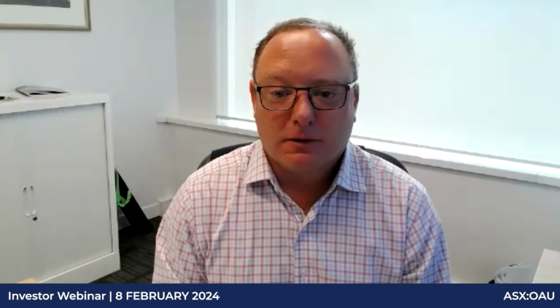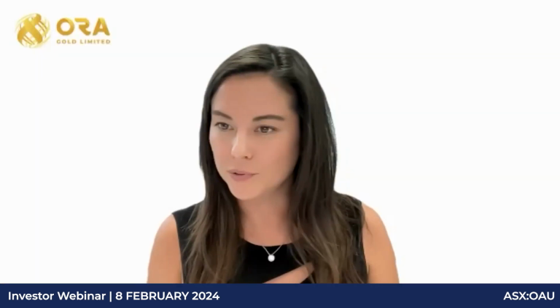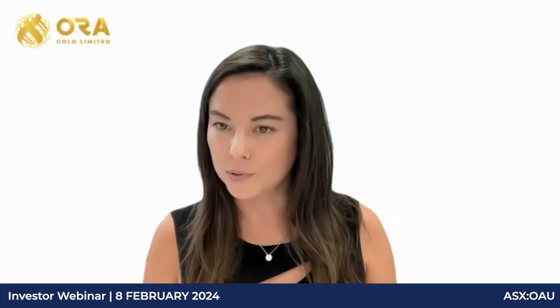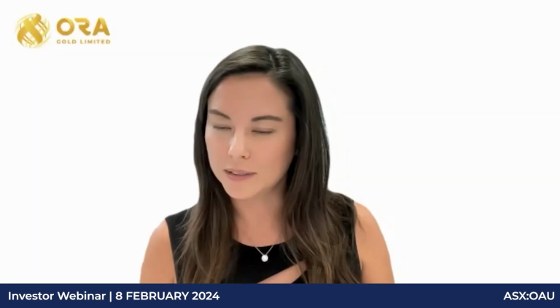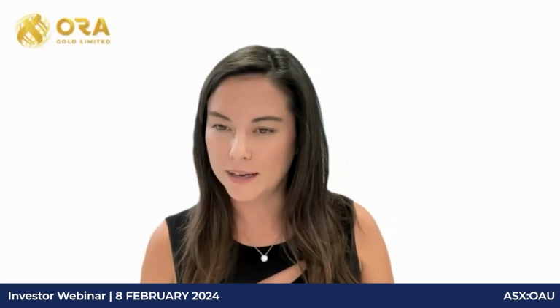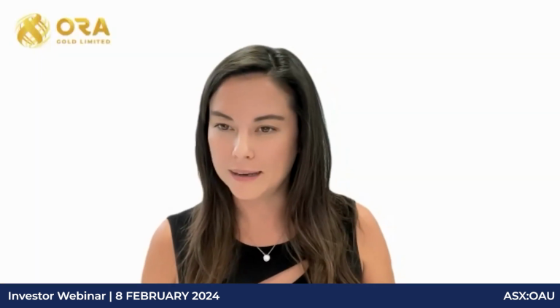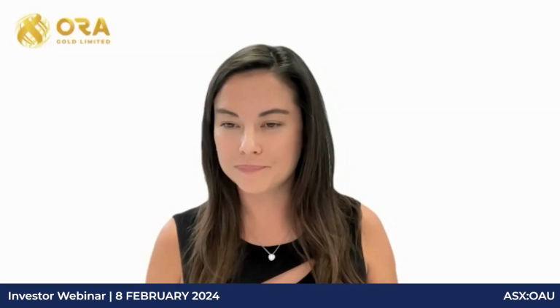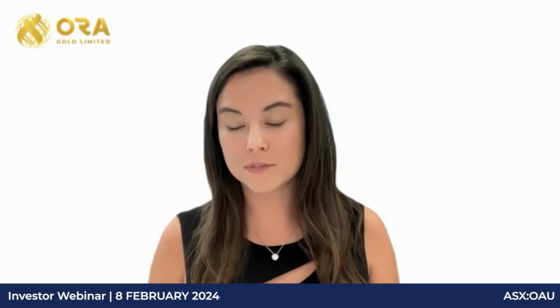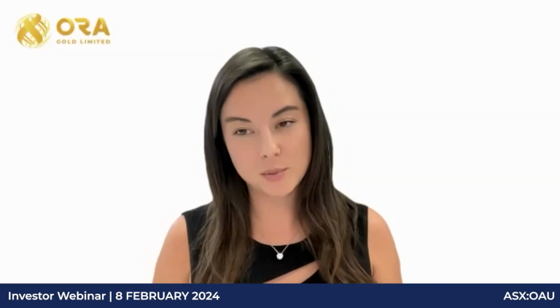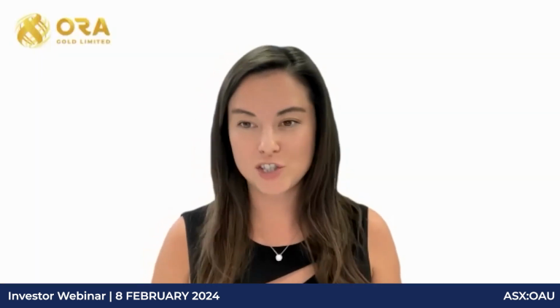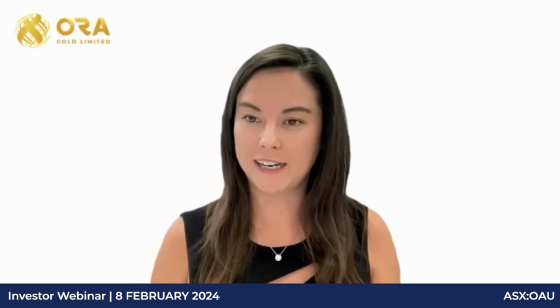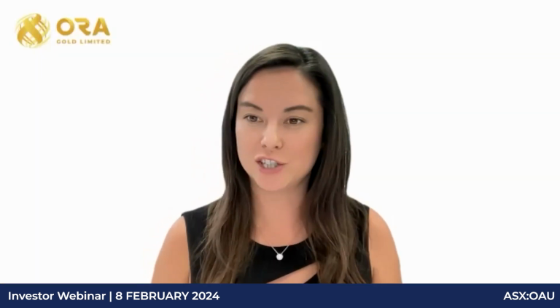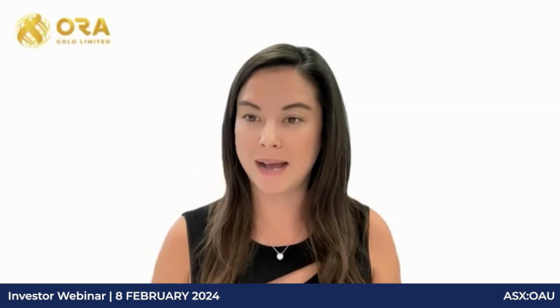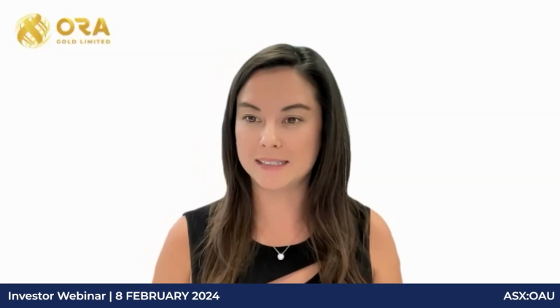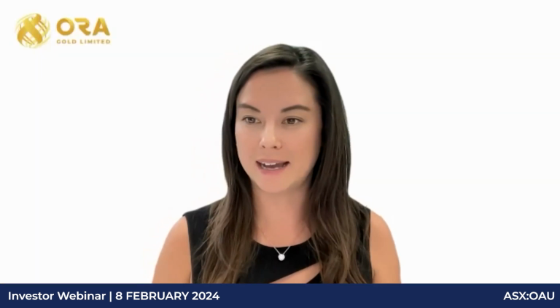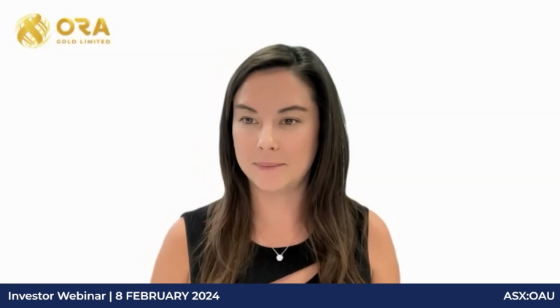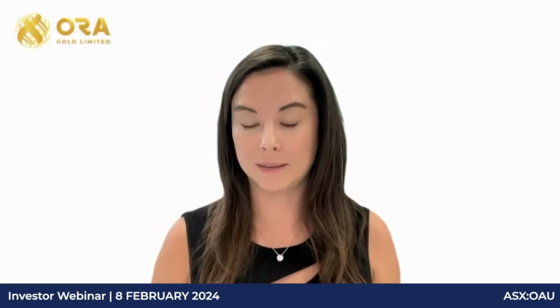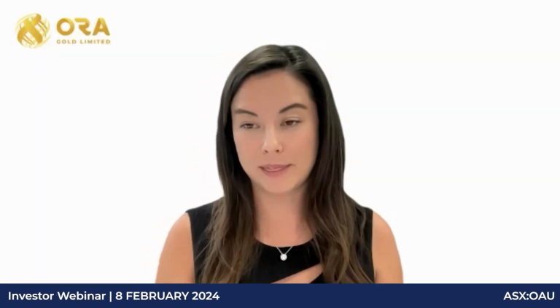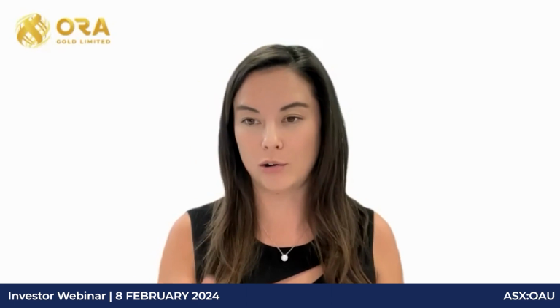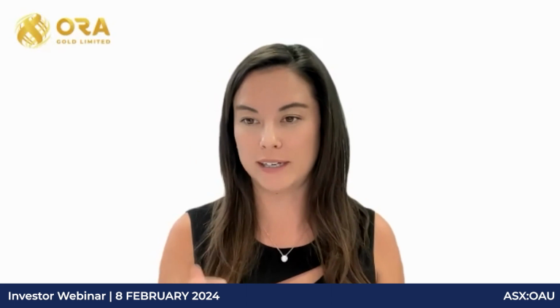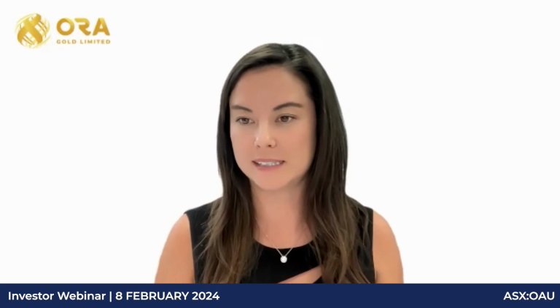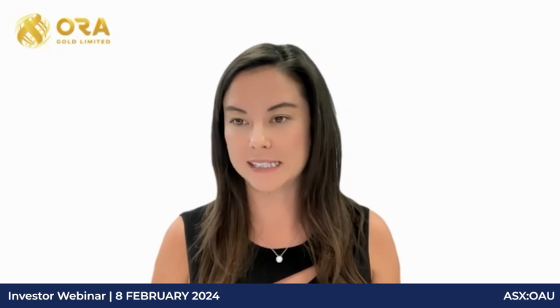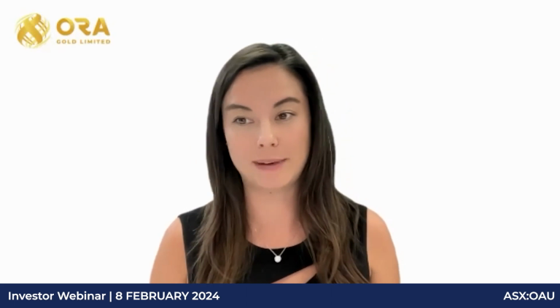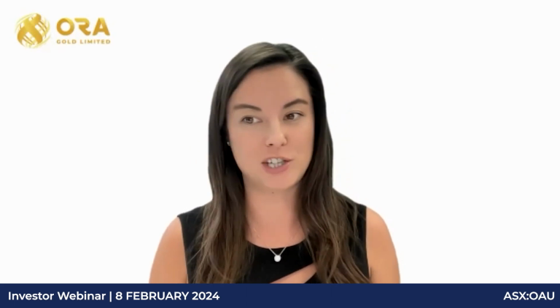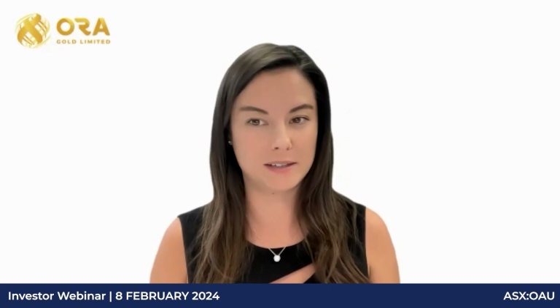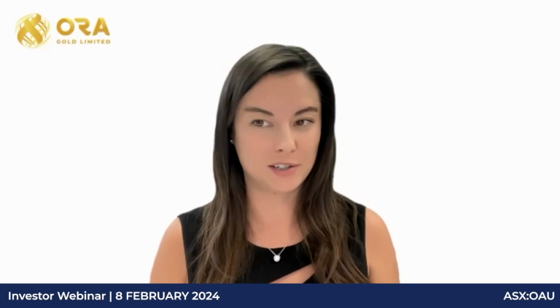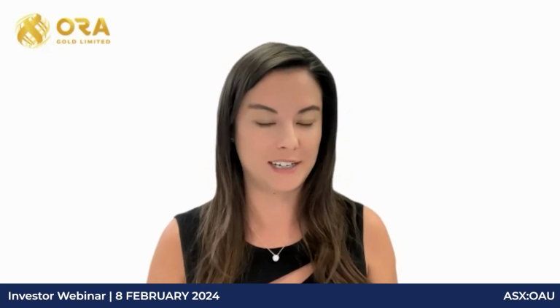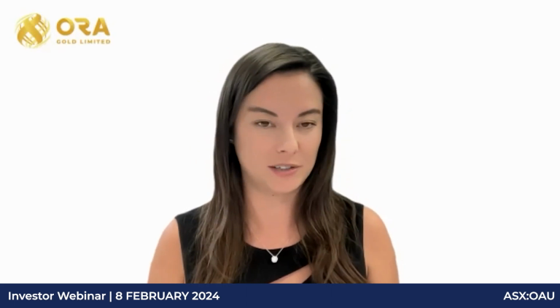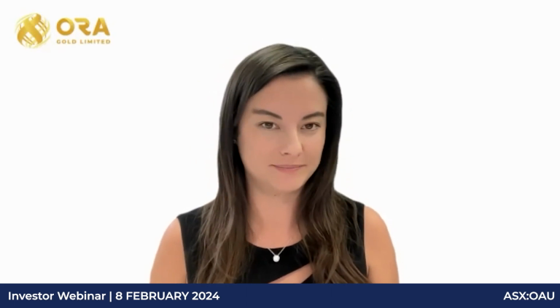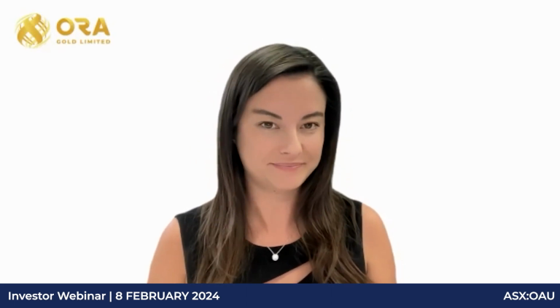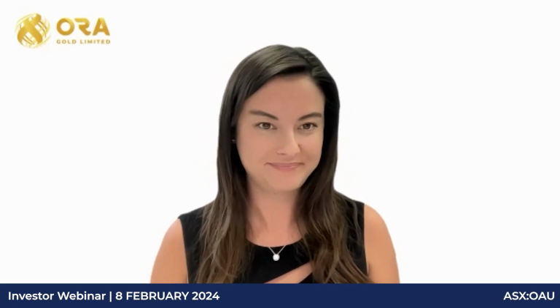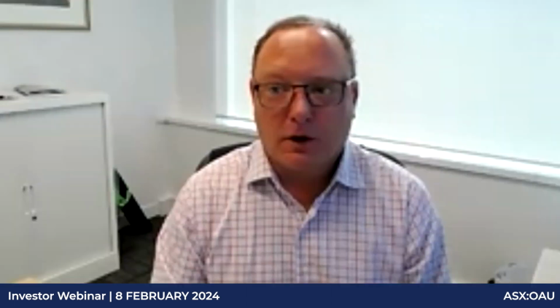Jane: Is Aura considering a share consolidation? Alex: No.